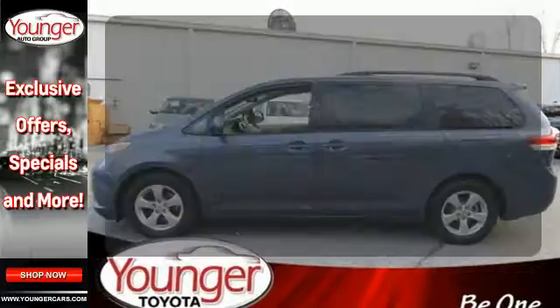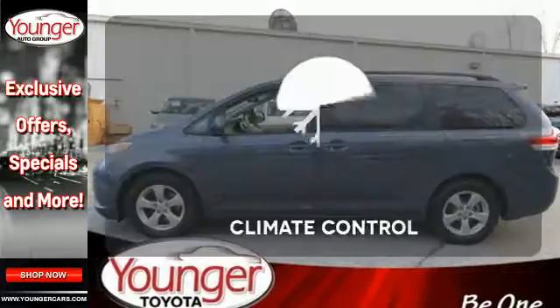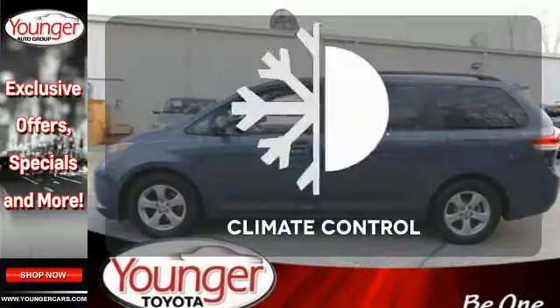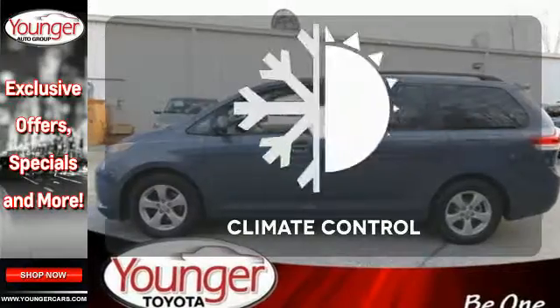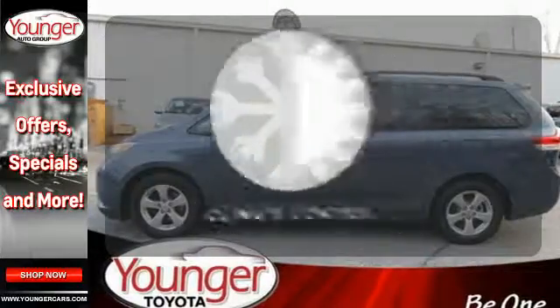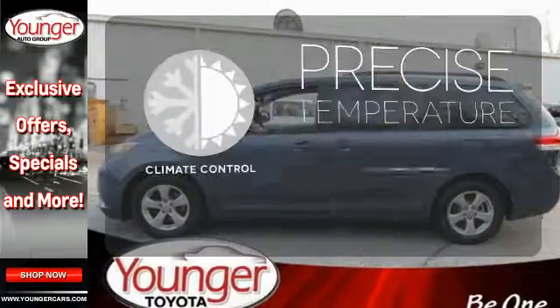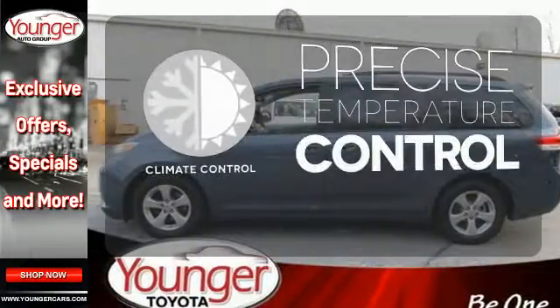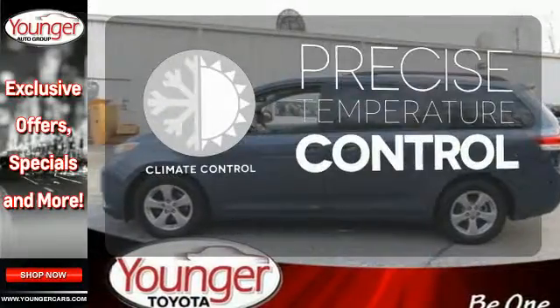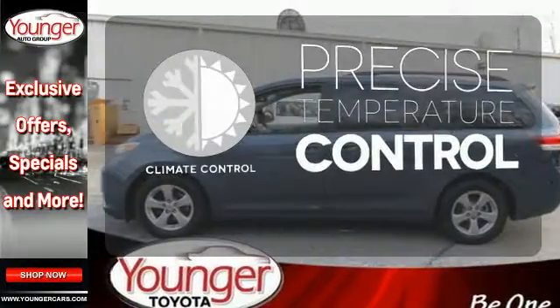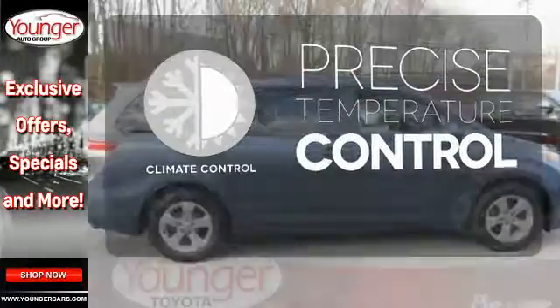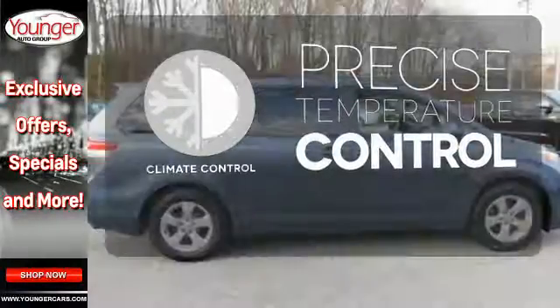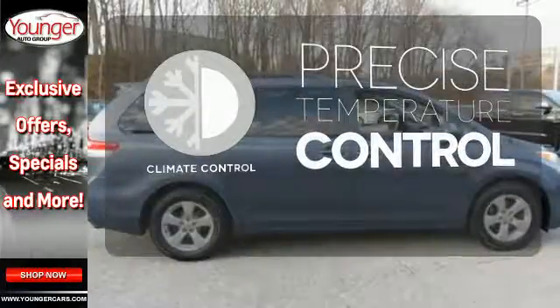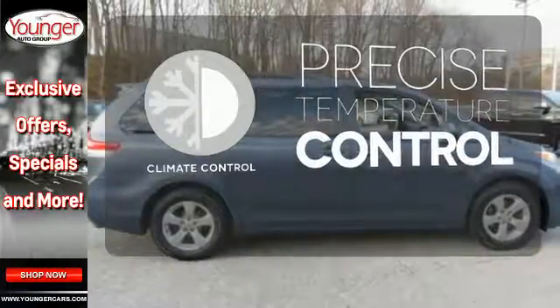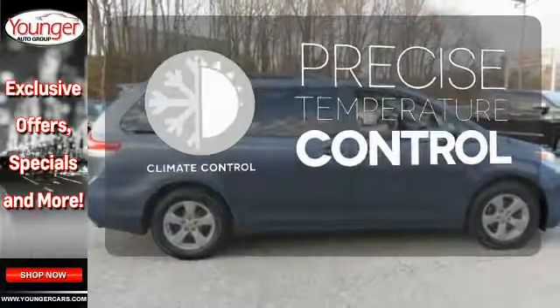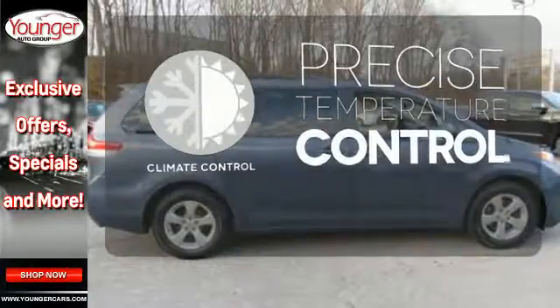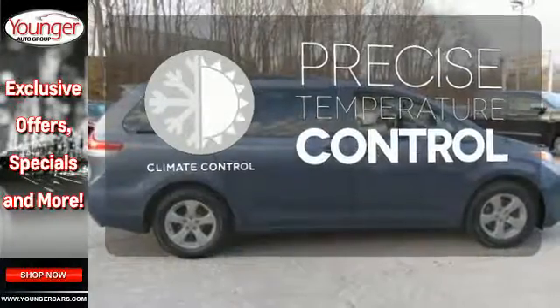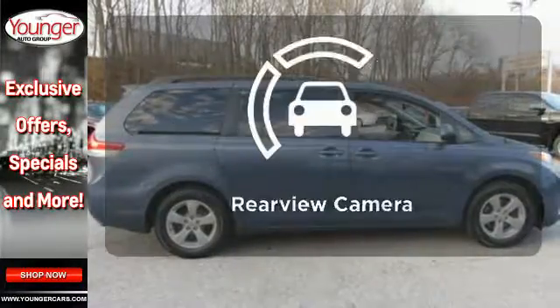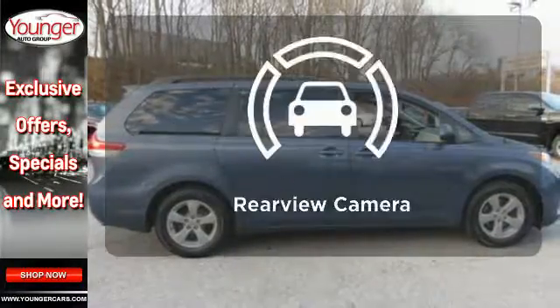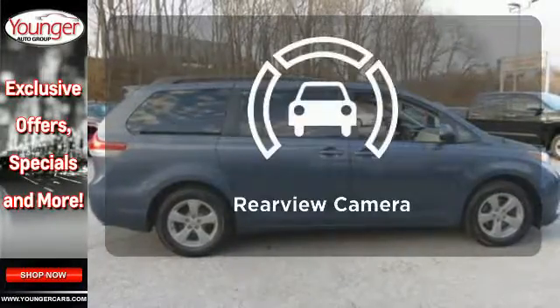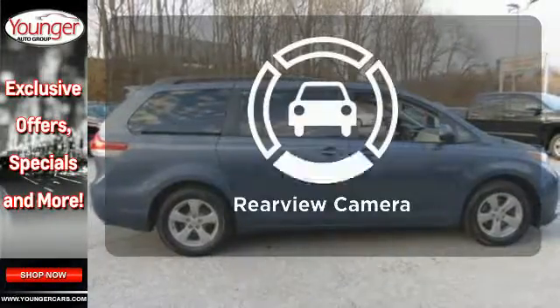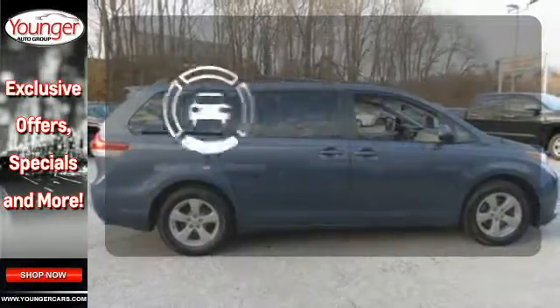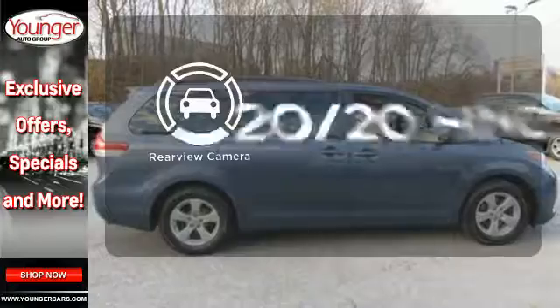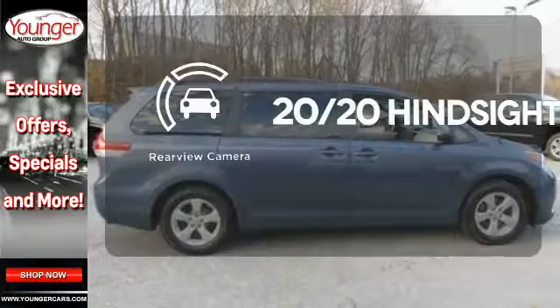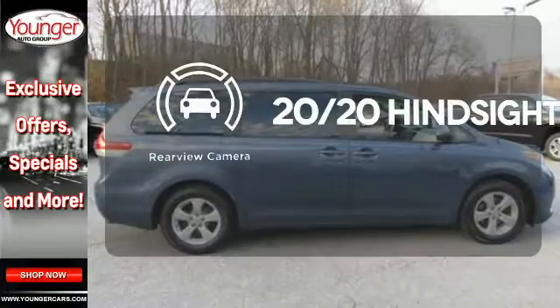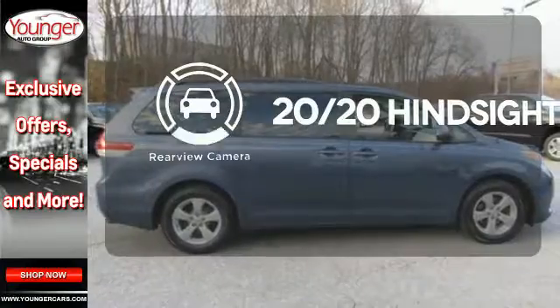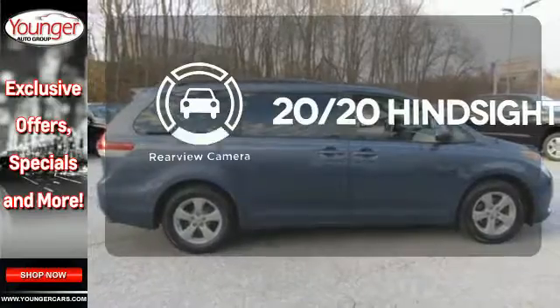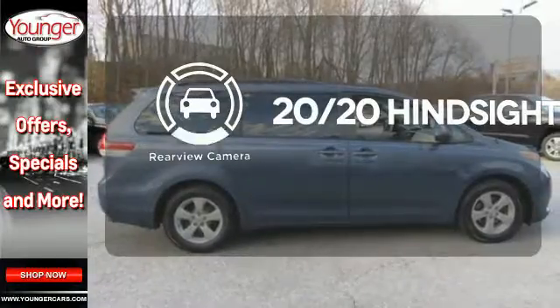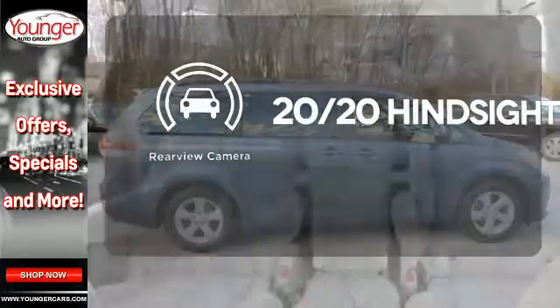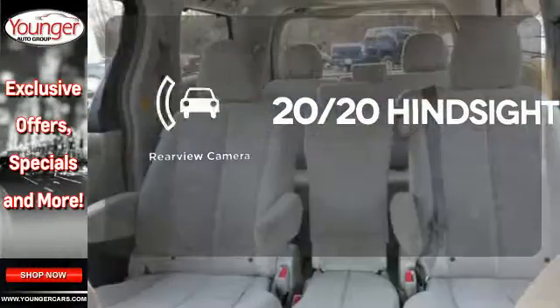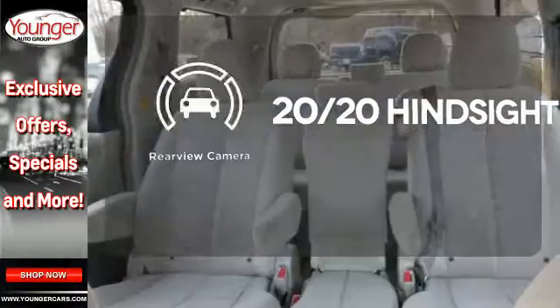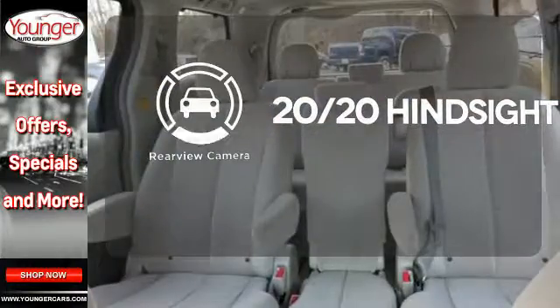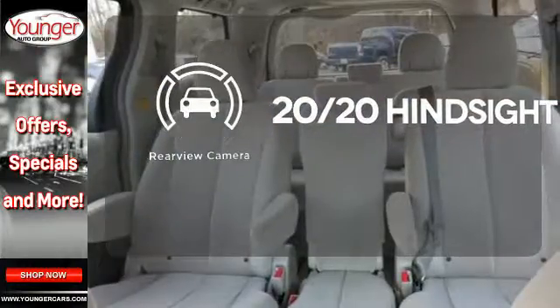Select the perfect temperature with climate control. See objects previously out of sight with a rear-view camera.